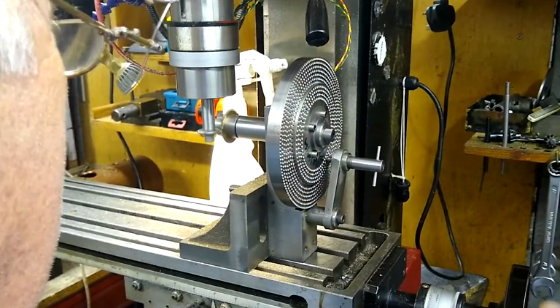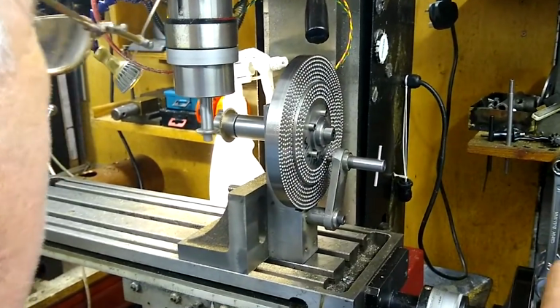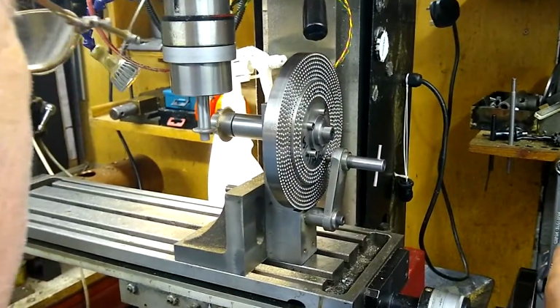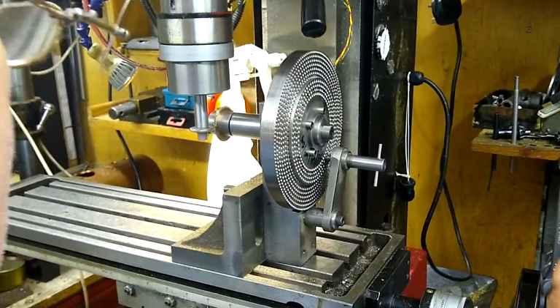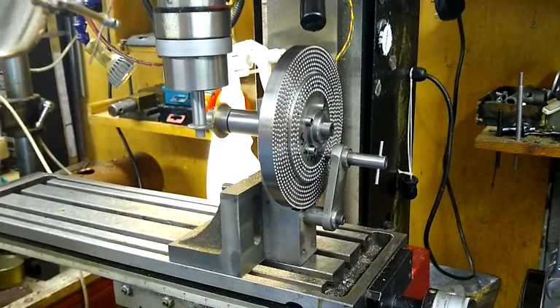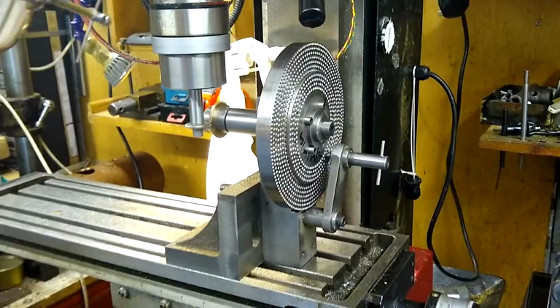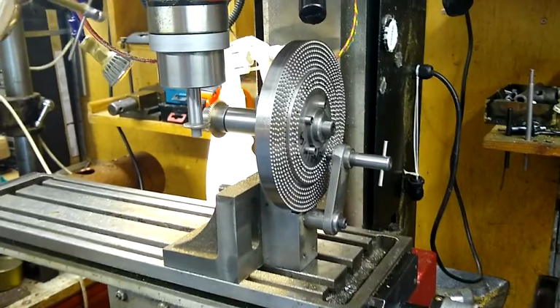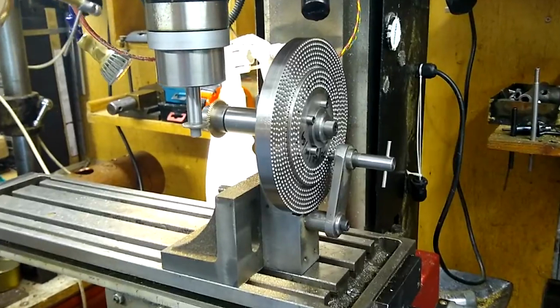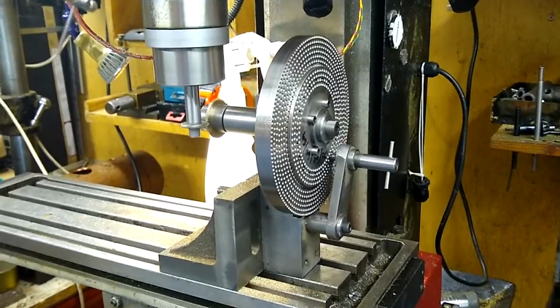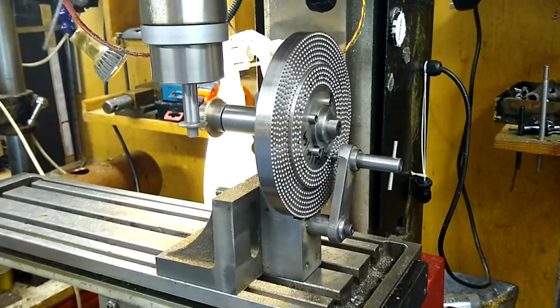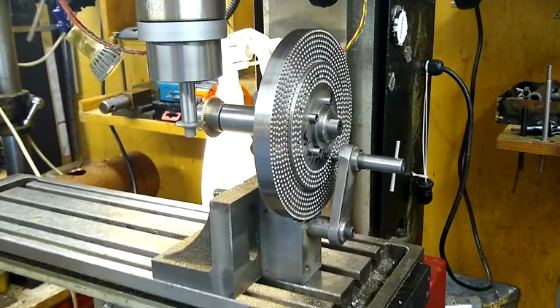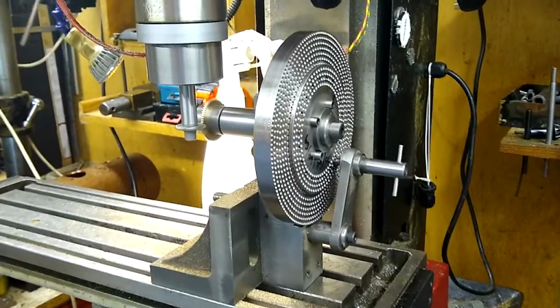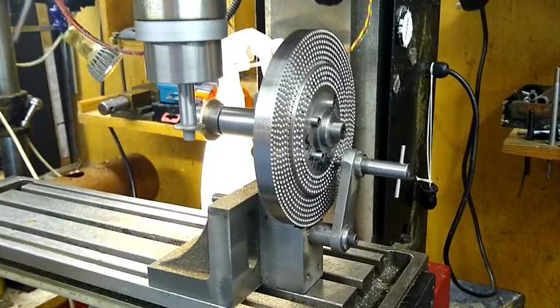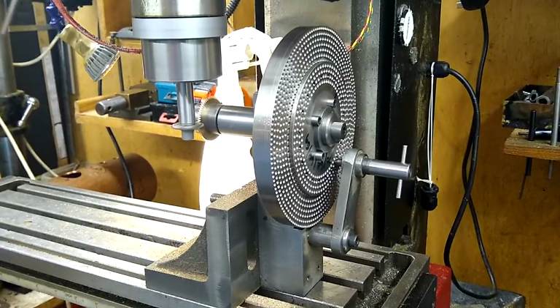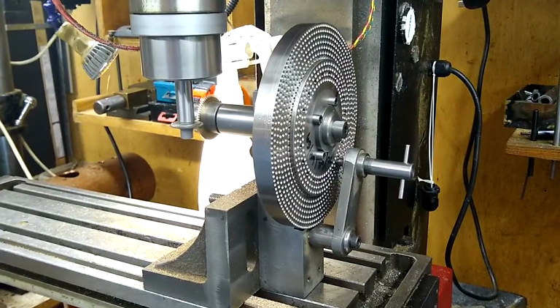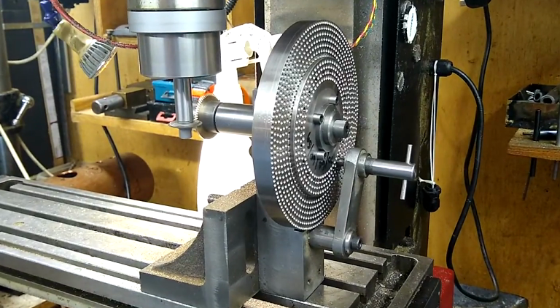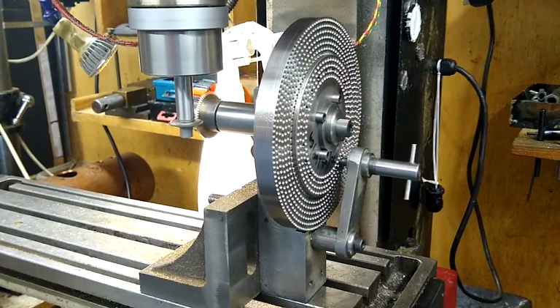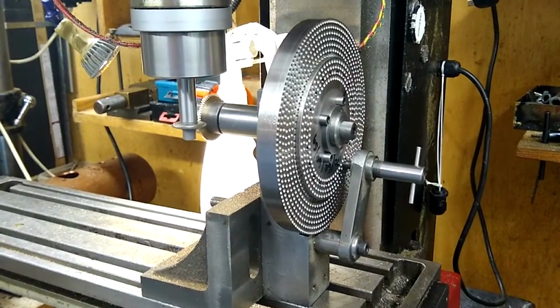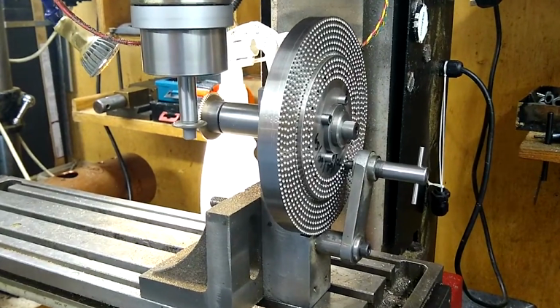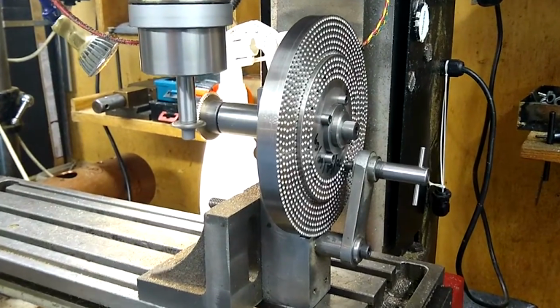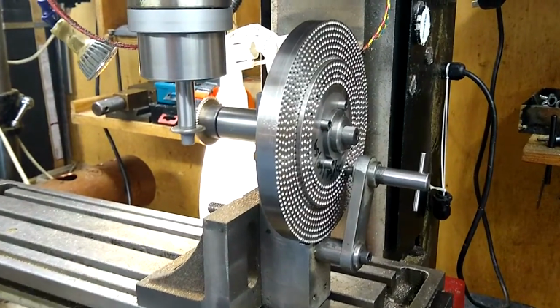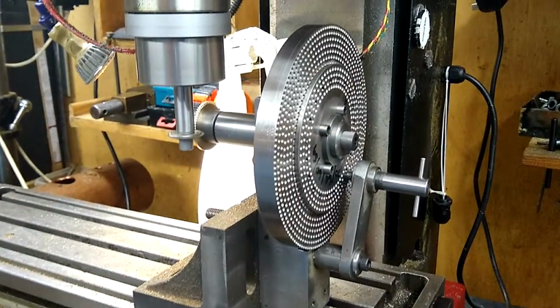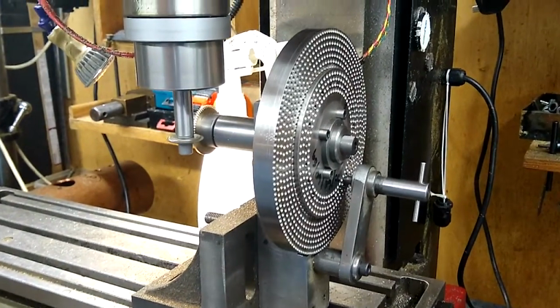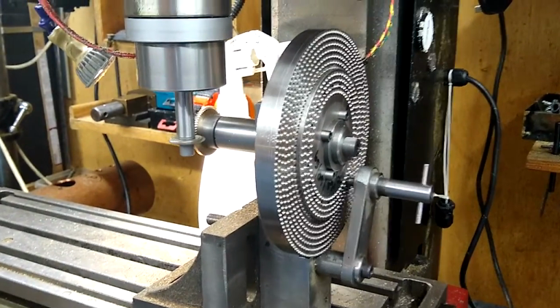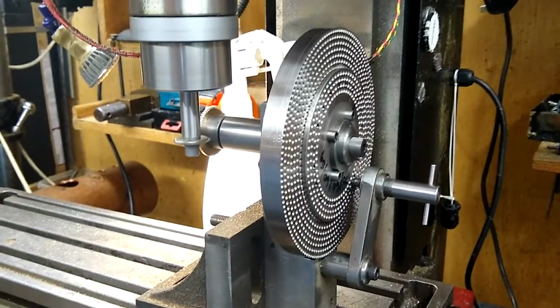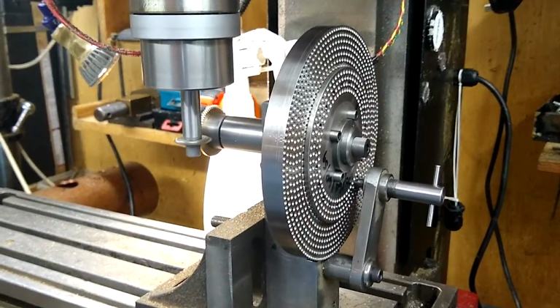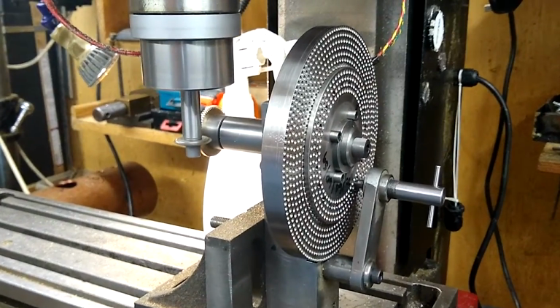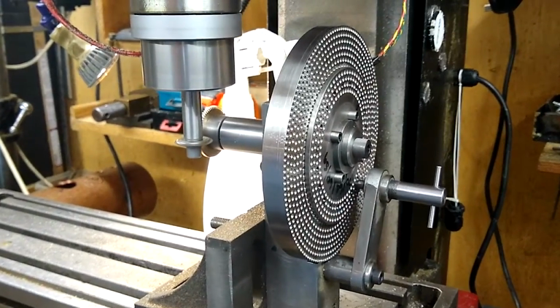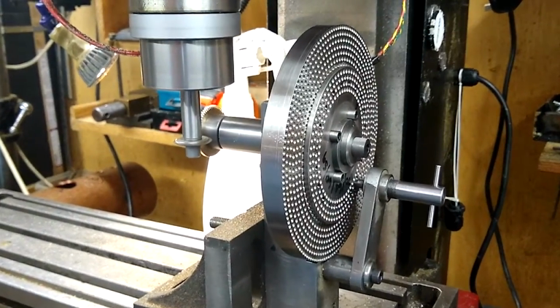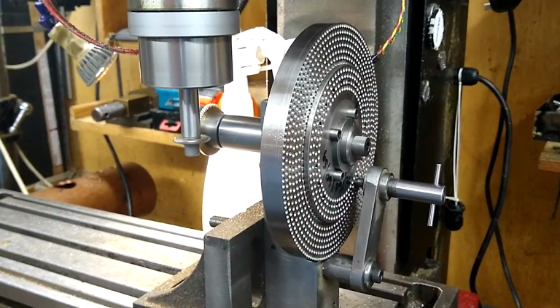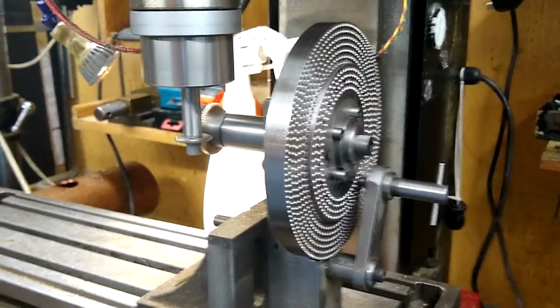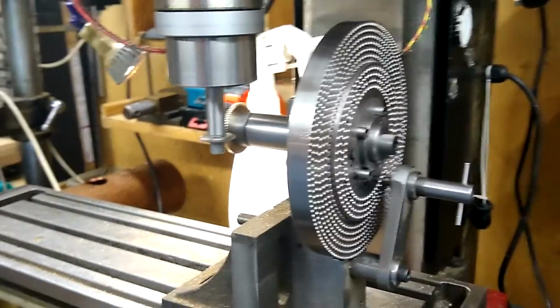Nice and steady. Another cut completed, as quick as that.